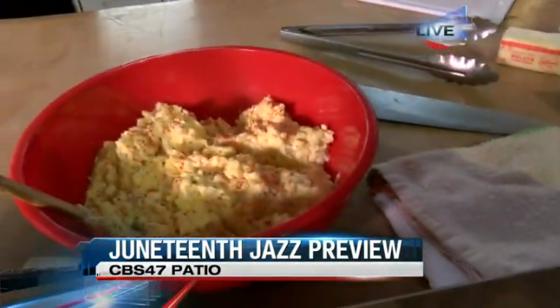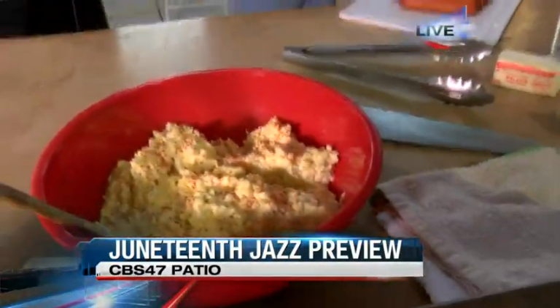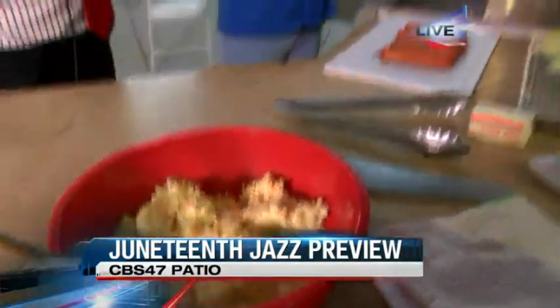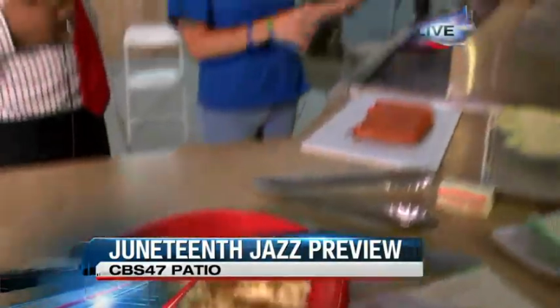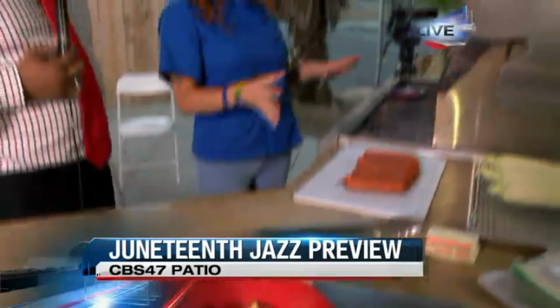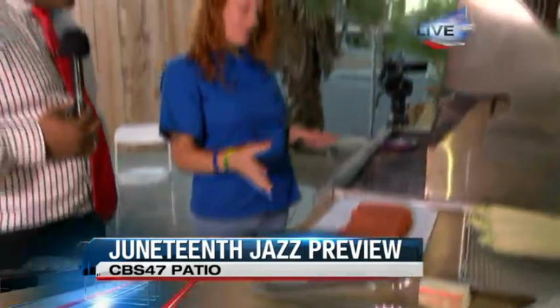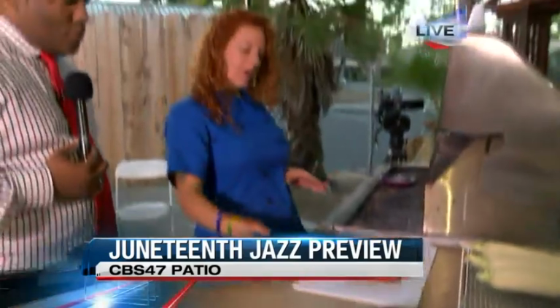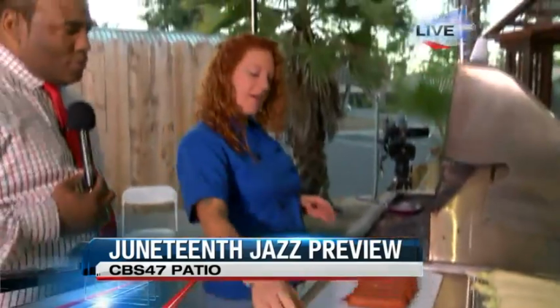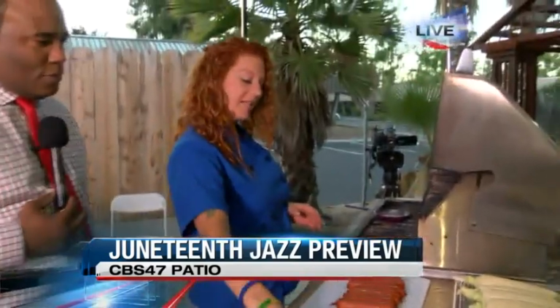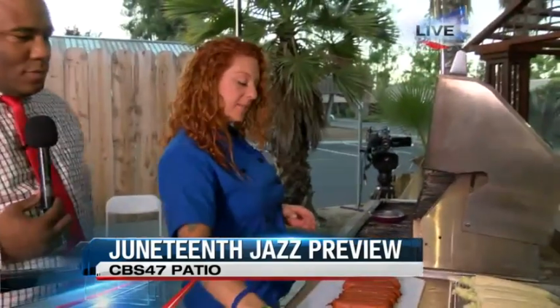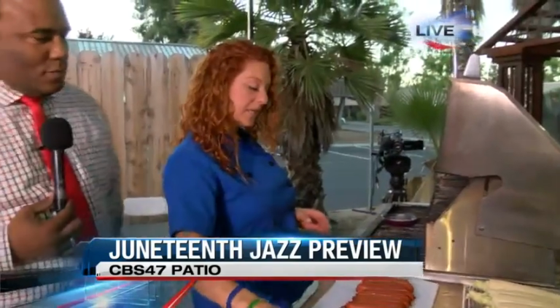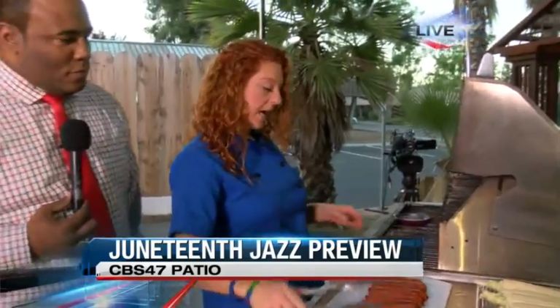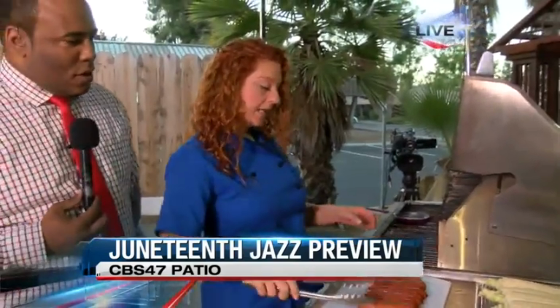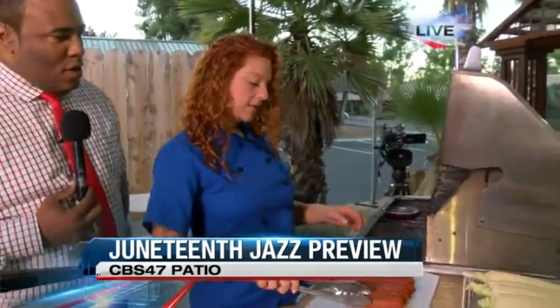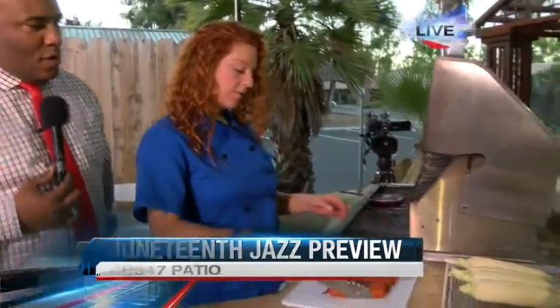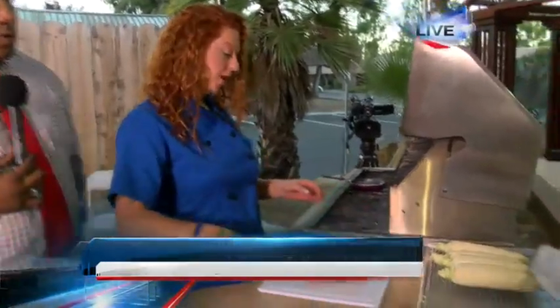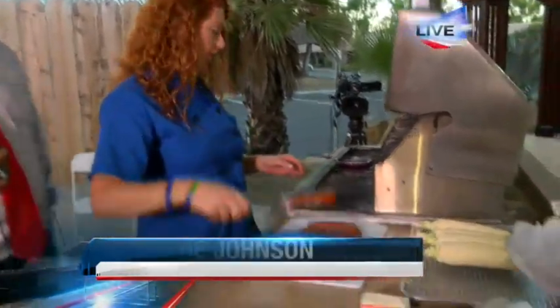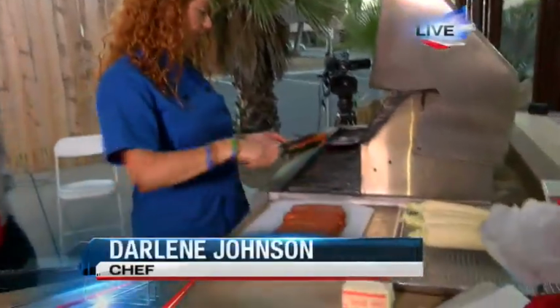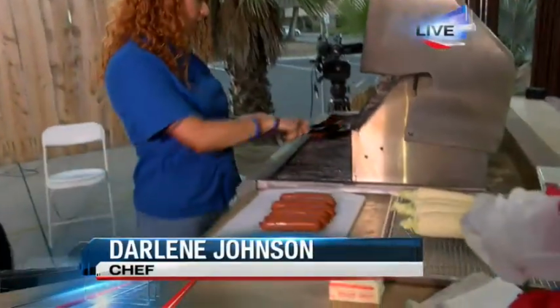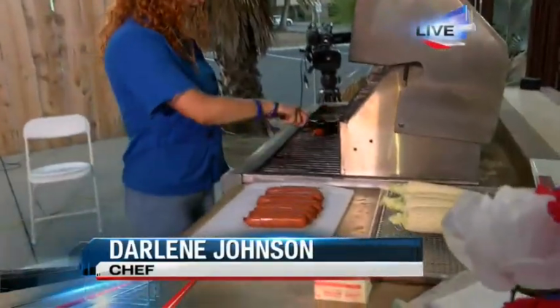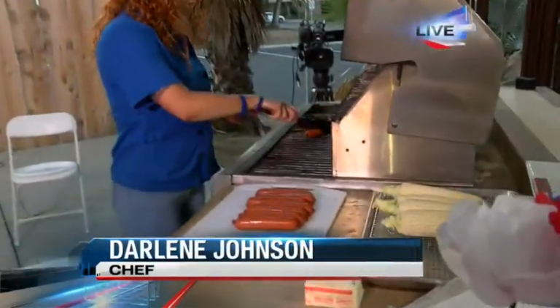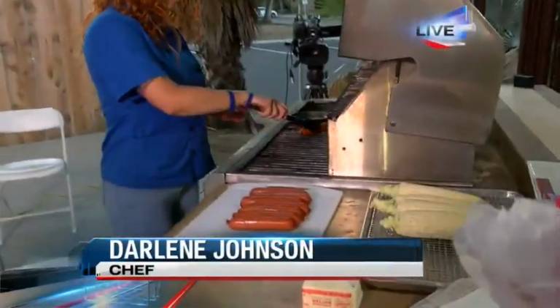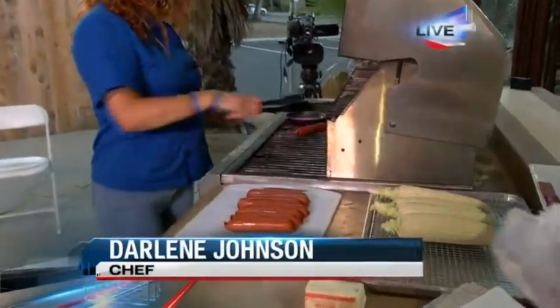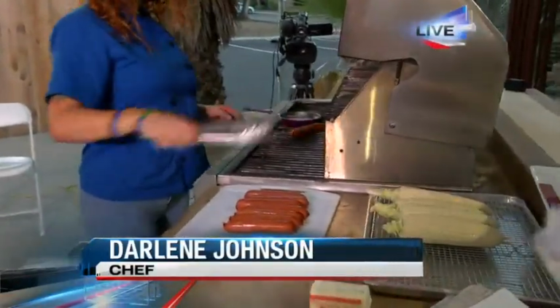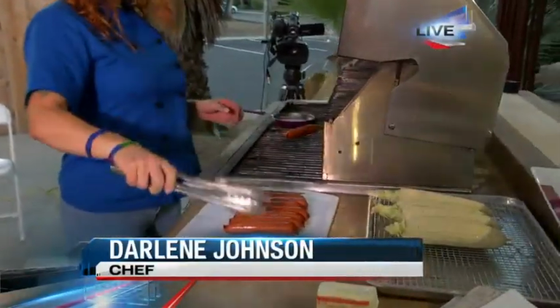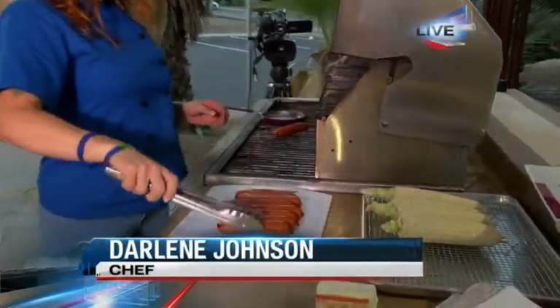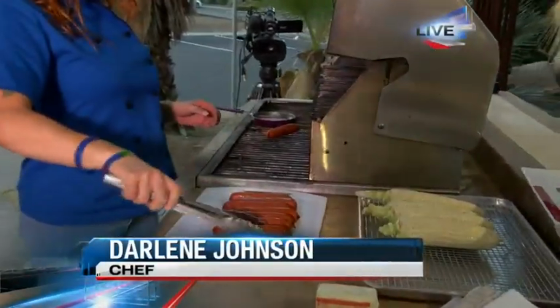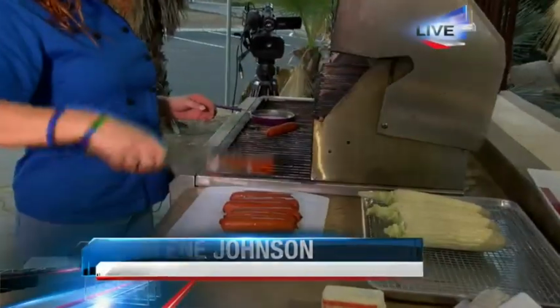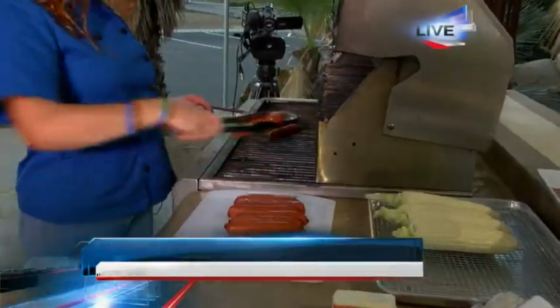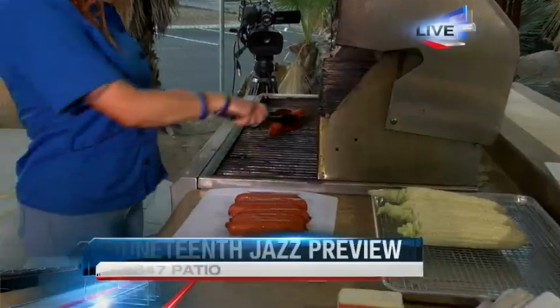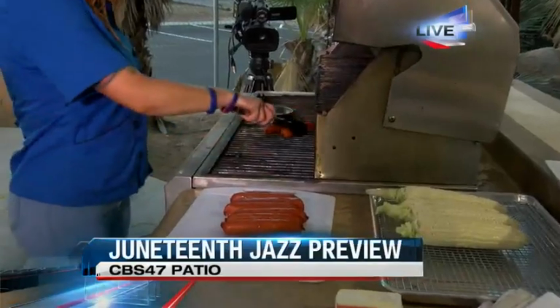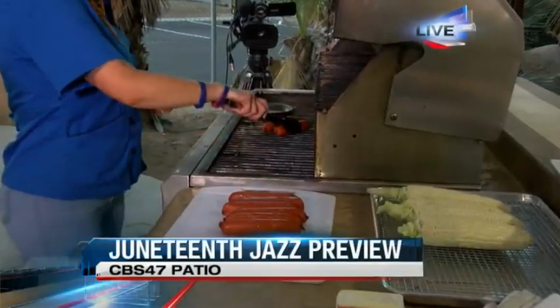So now we're going to move to the grill. We're going to go ahead and get some of these good hot links on here. And we're also going to do some grilled corn. Oh, very nice.